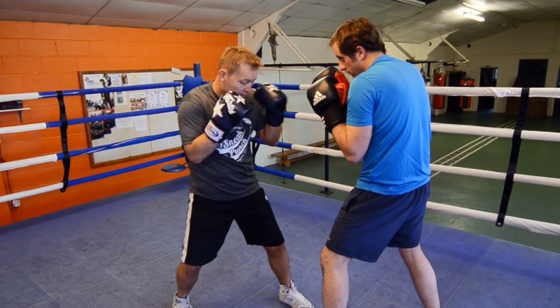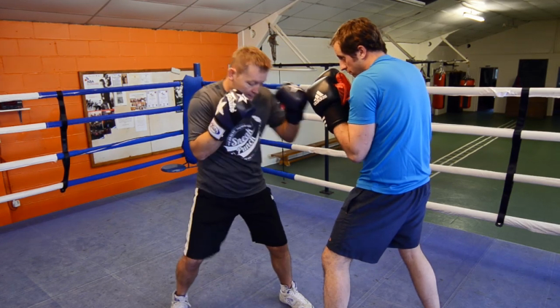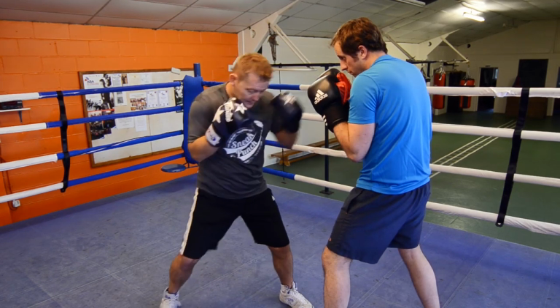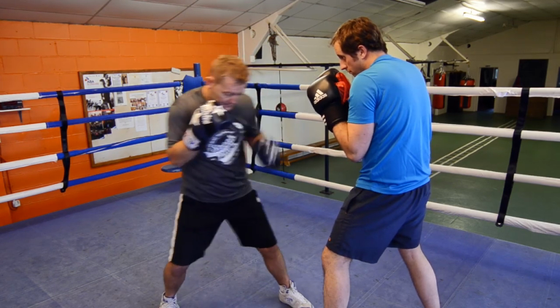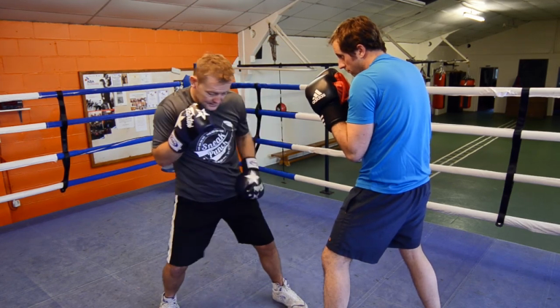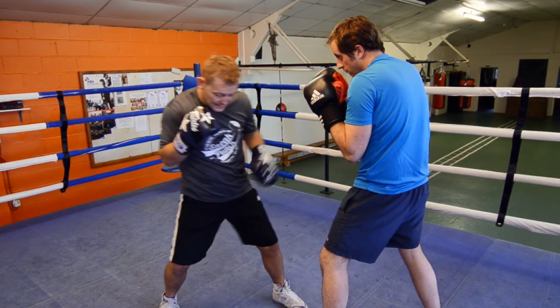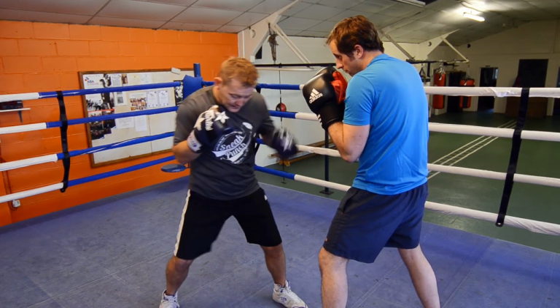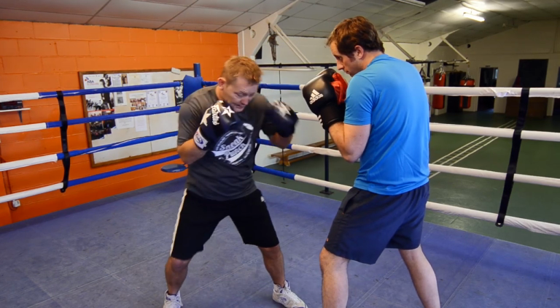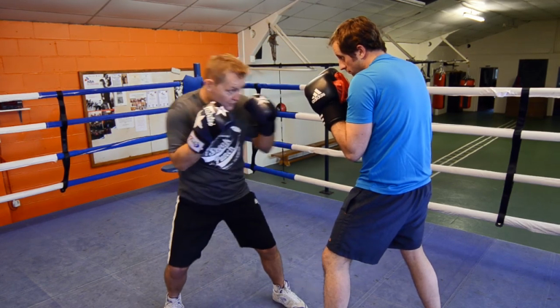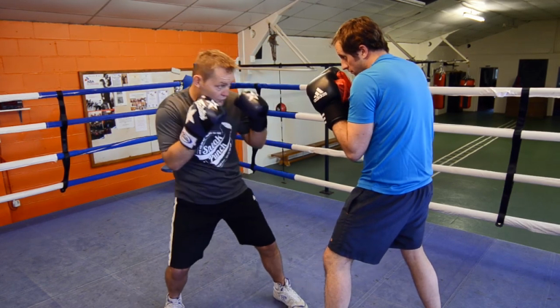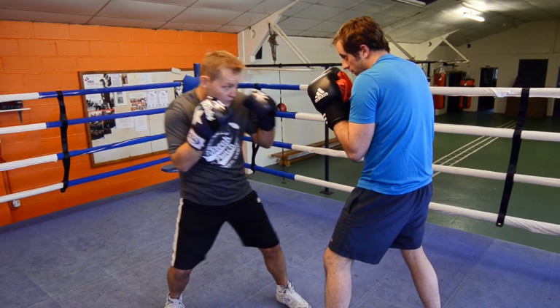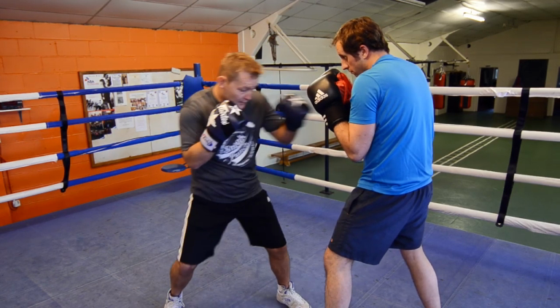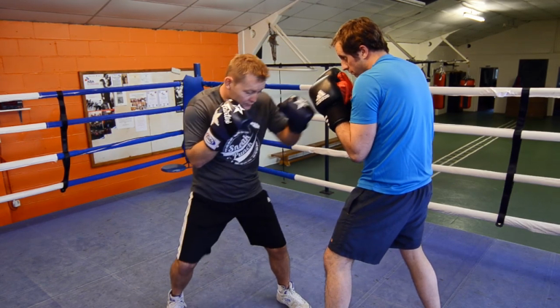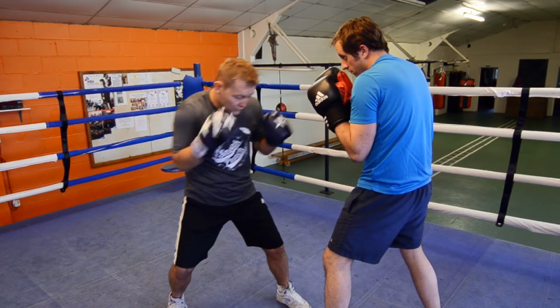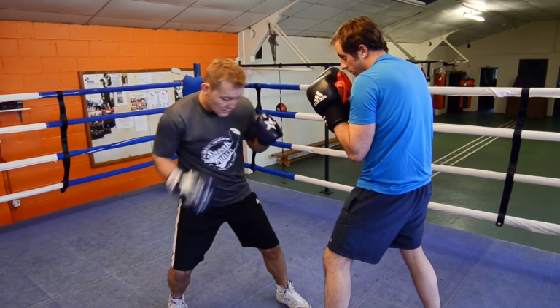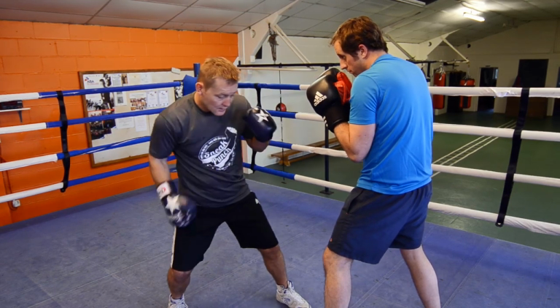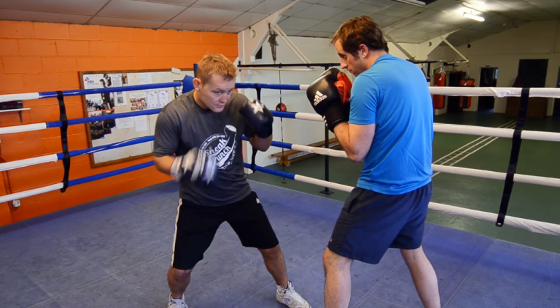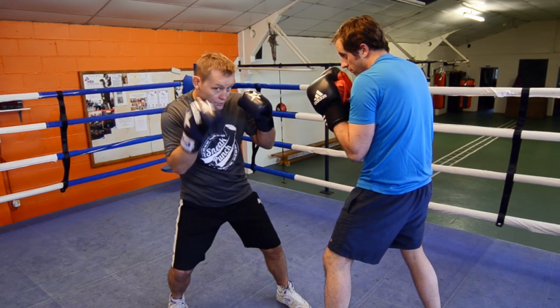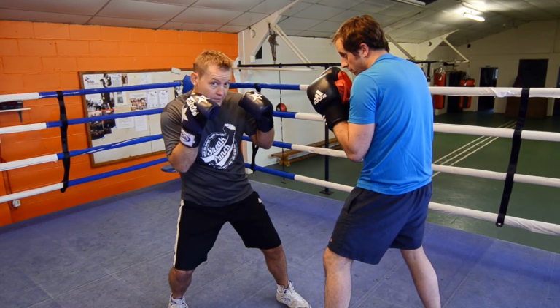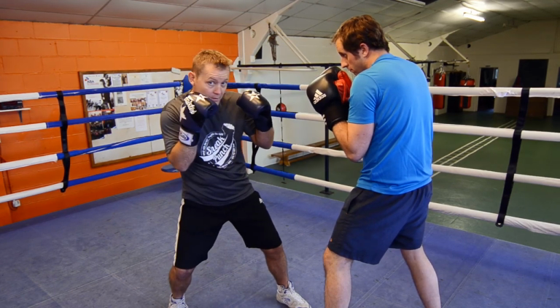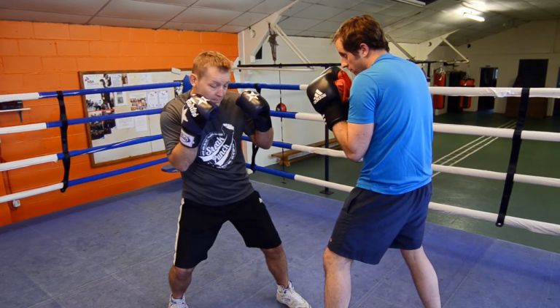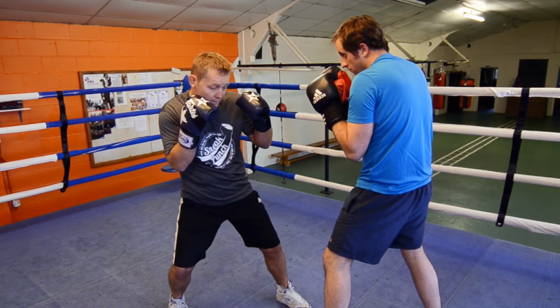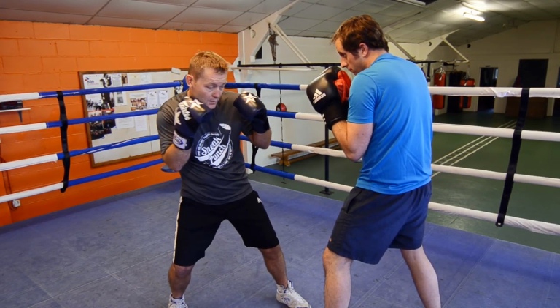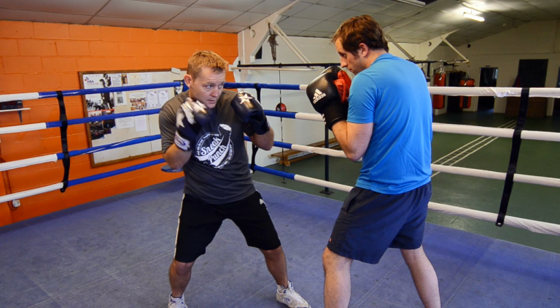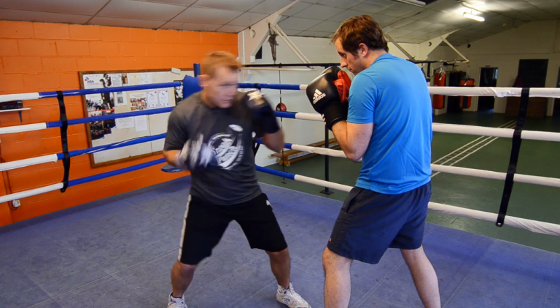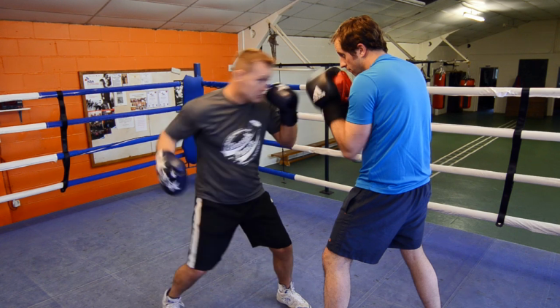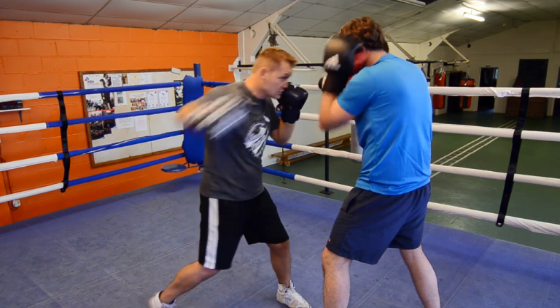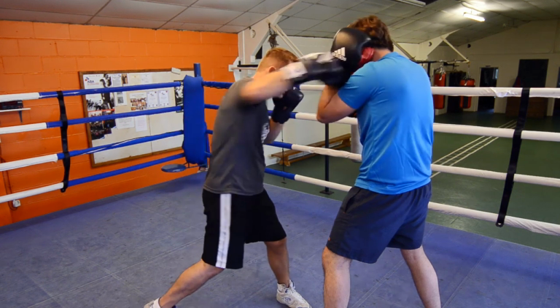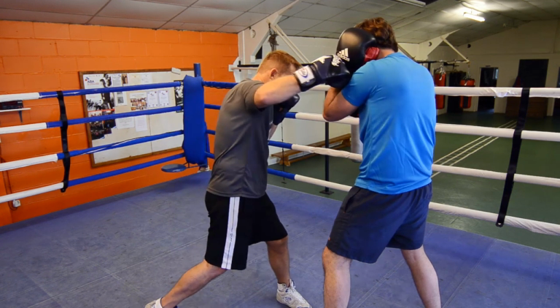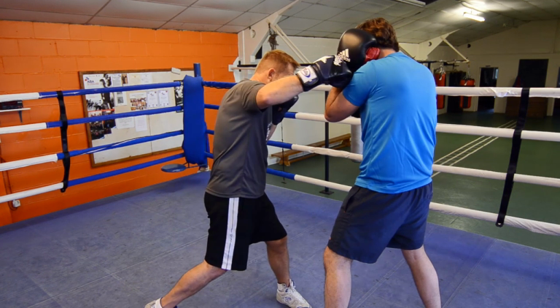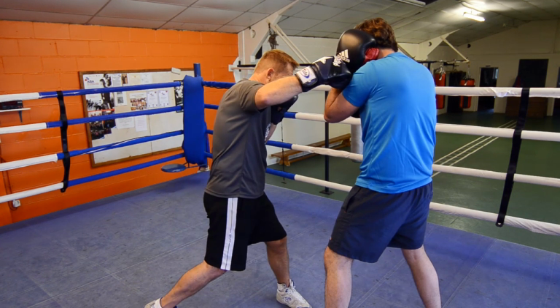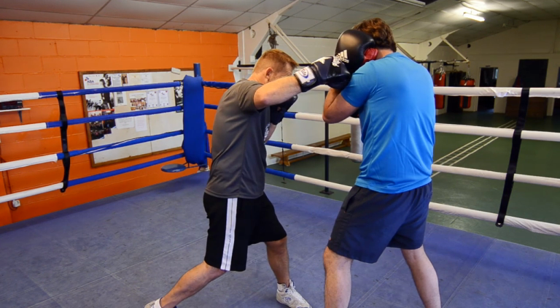Guard nice and tidy, and as you throw the left up to create more power, just turn that back foot.